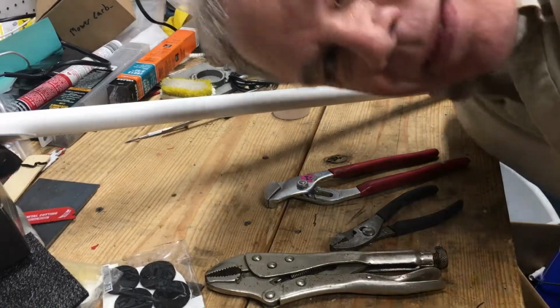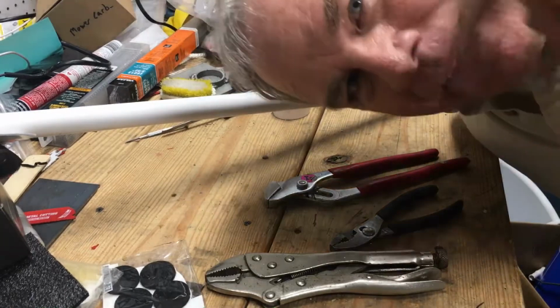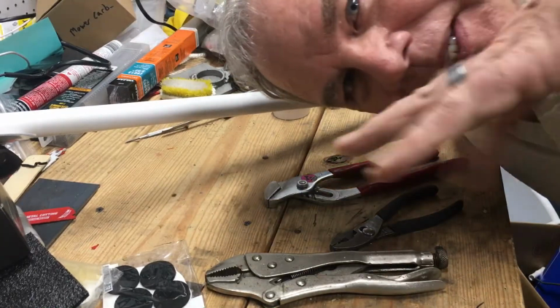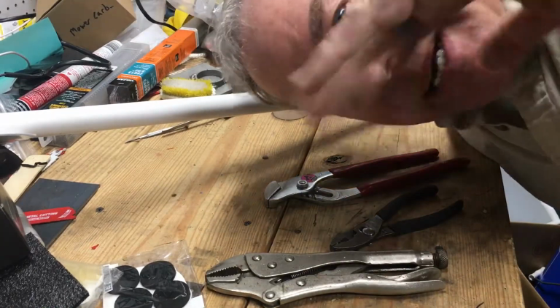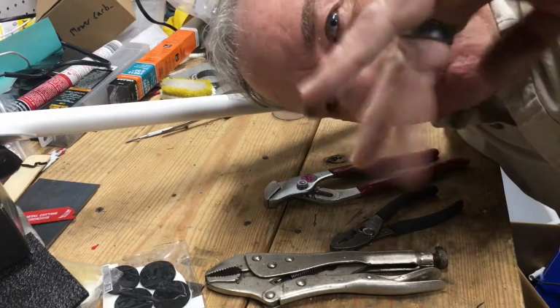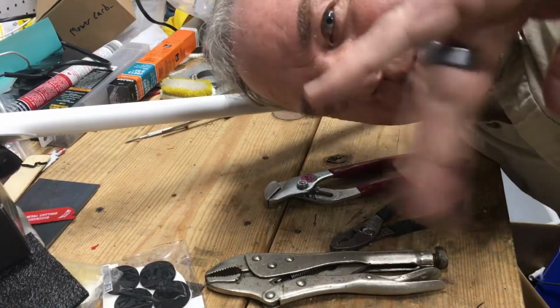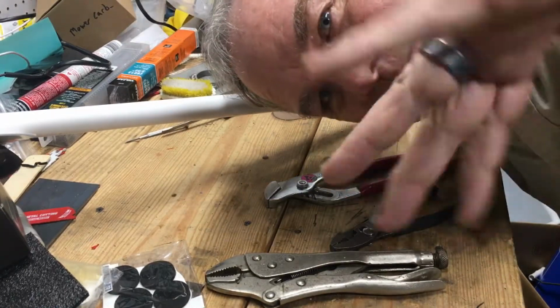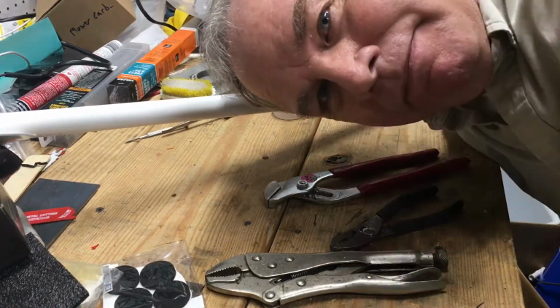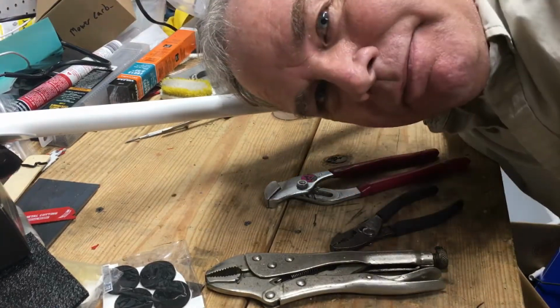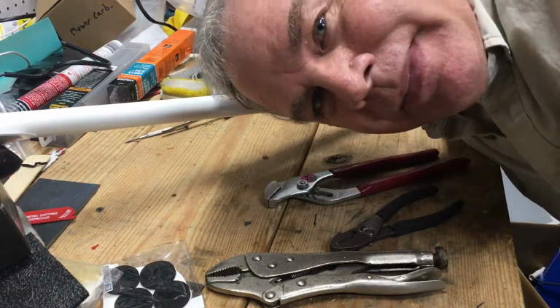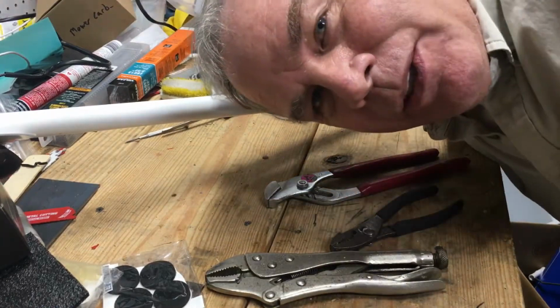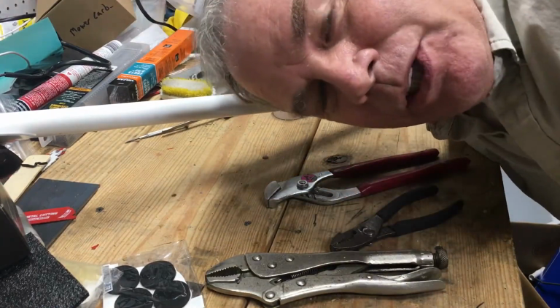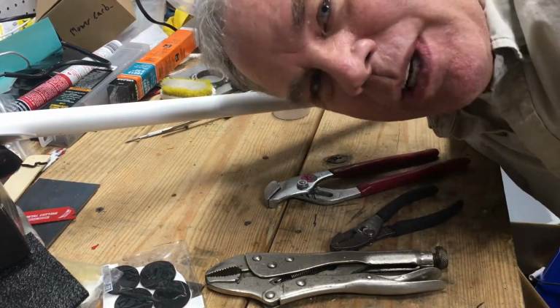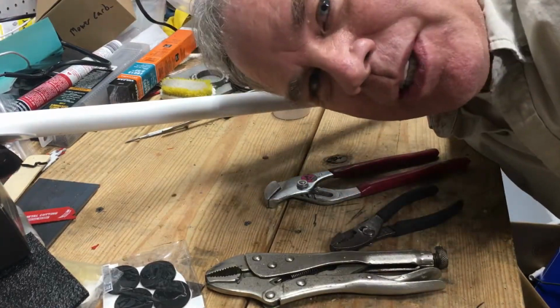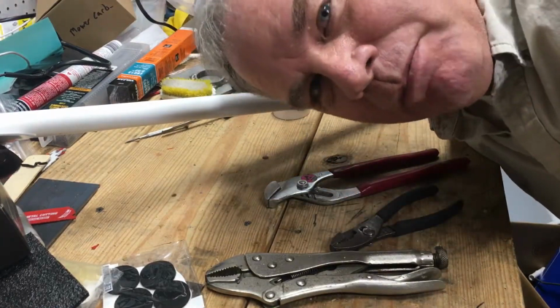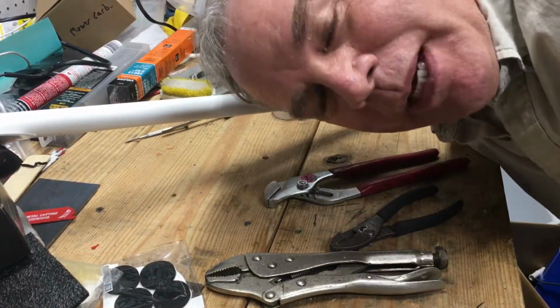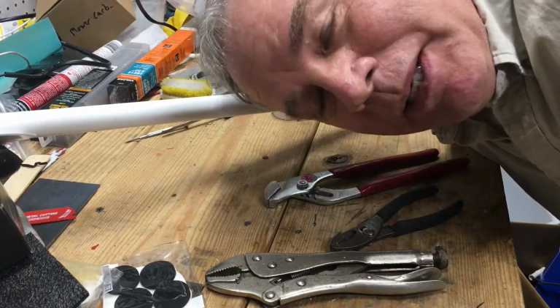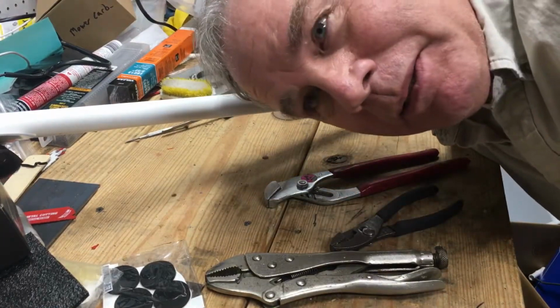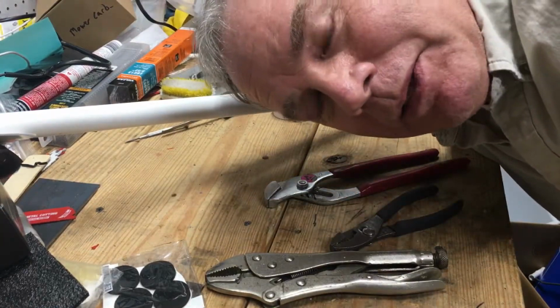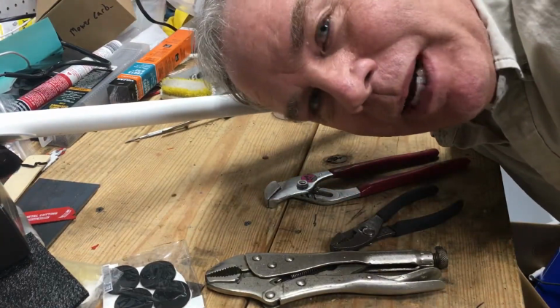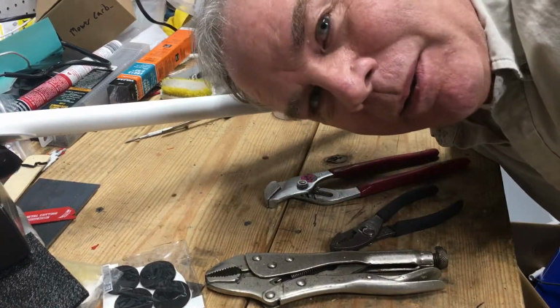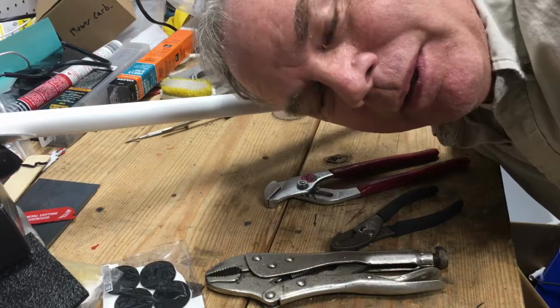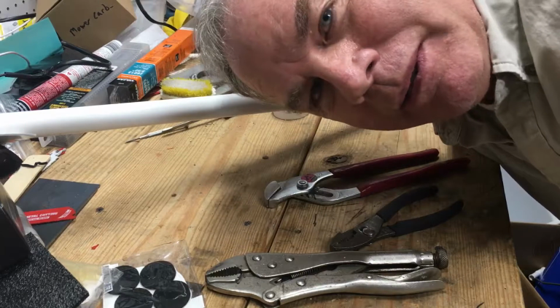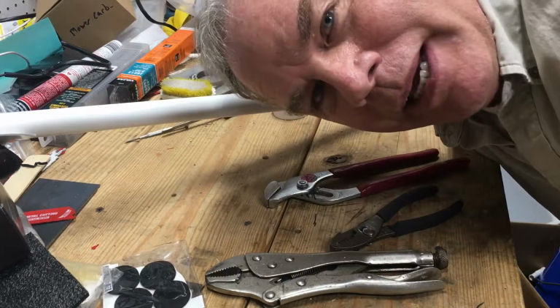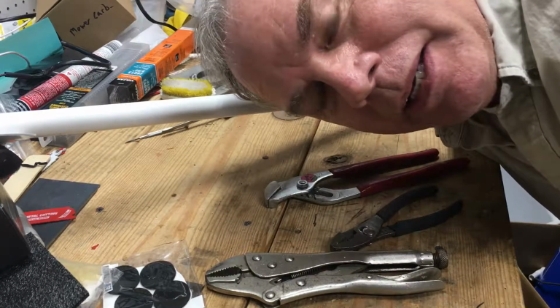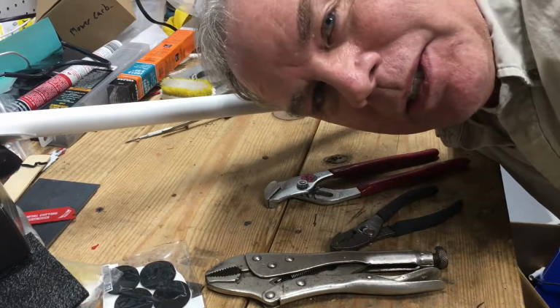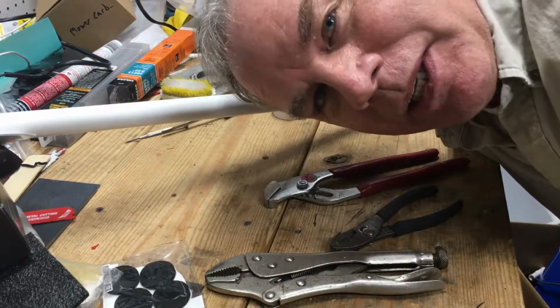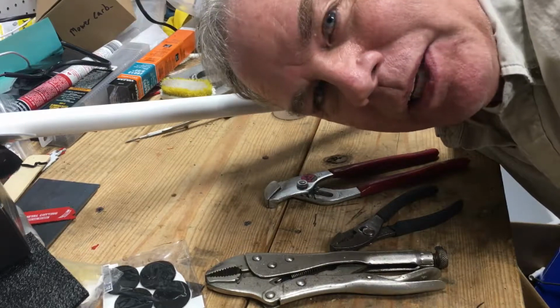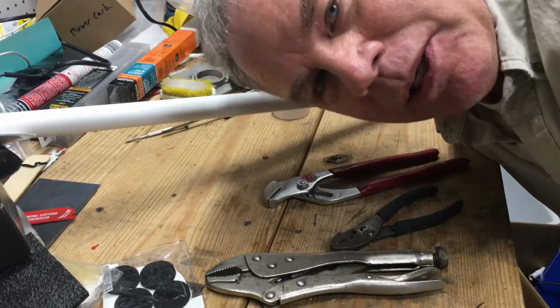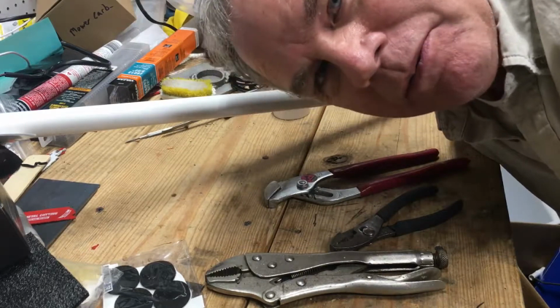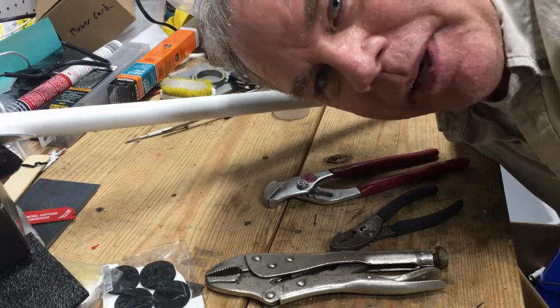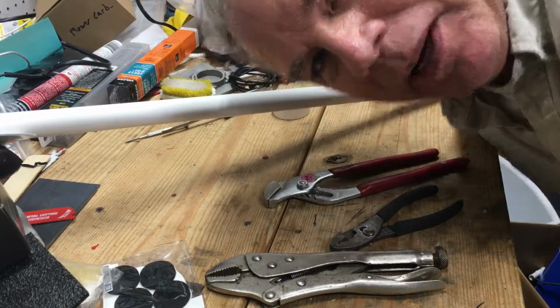Hi Sam. Here's your custom-made shower head installation video.